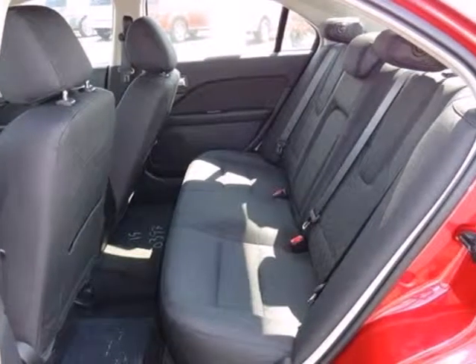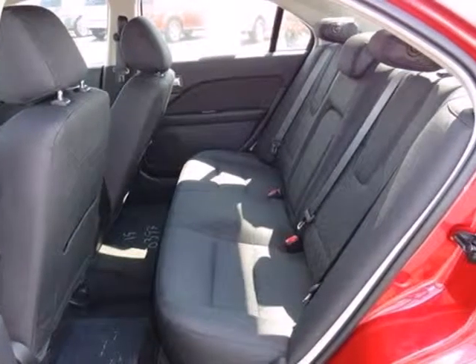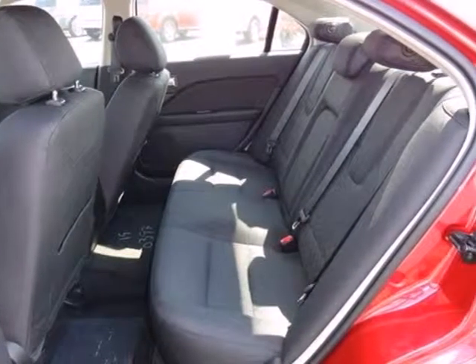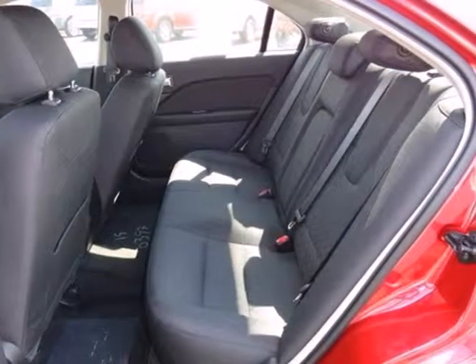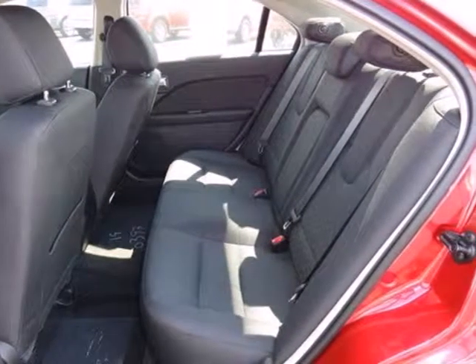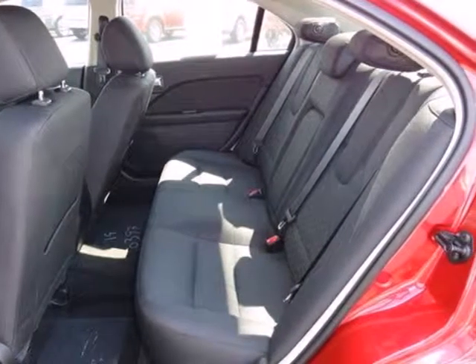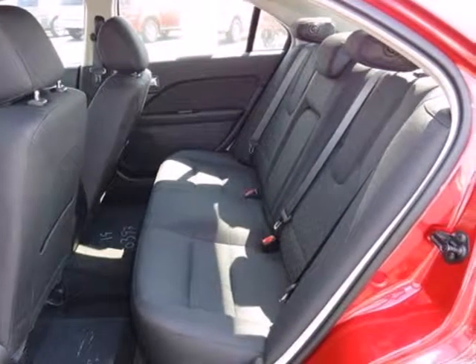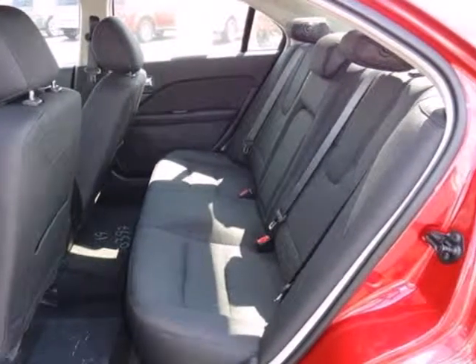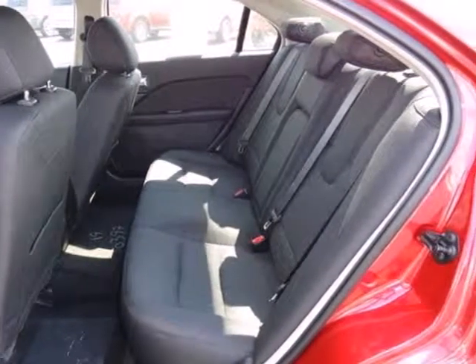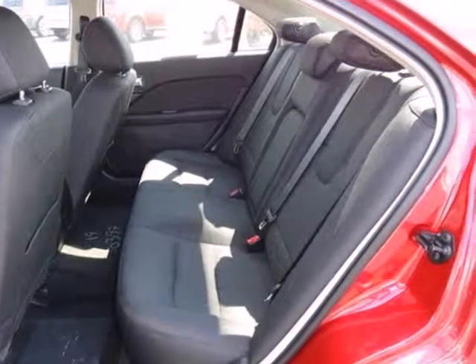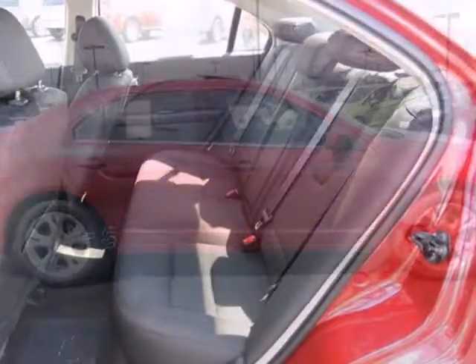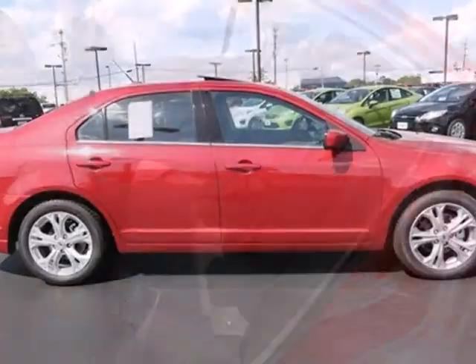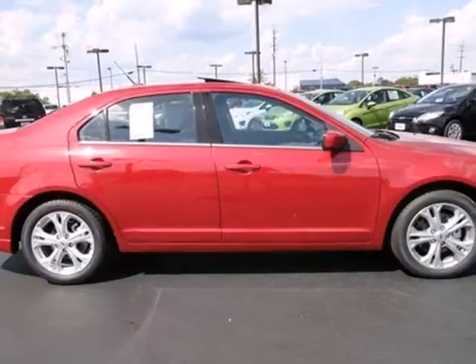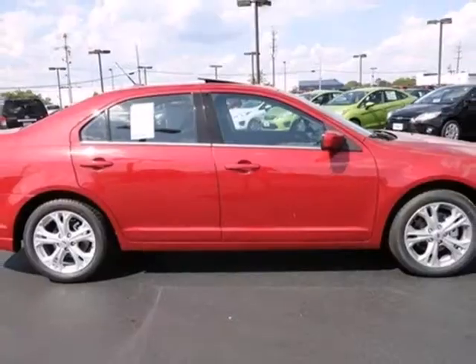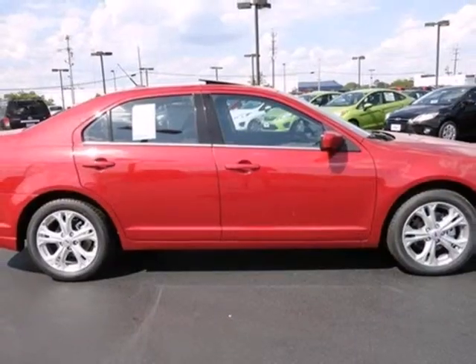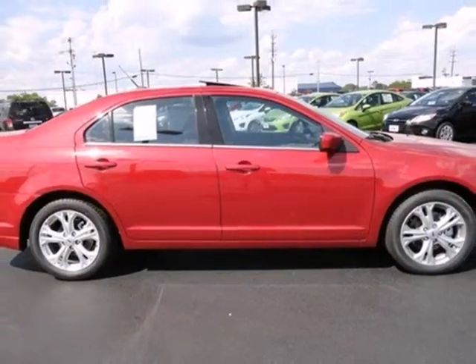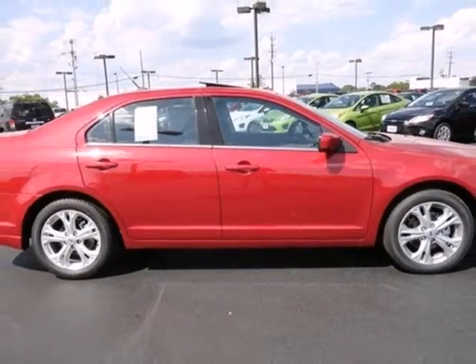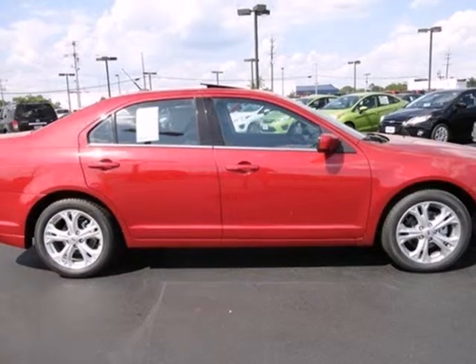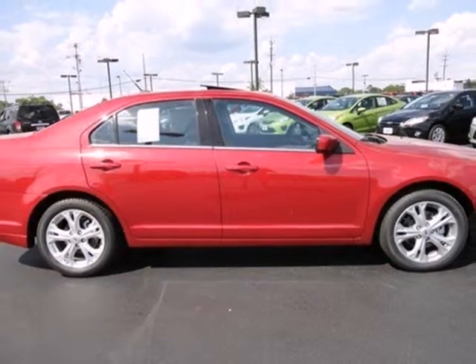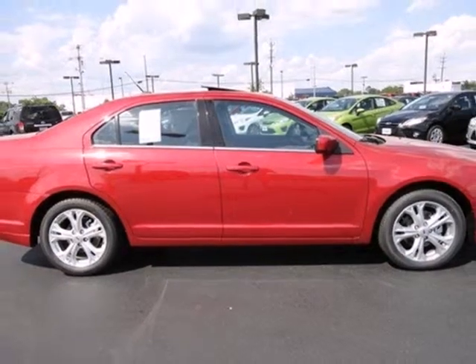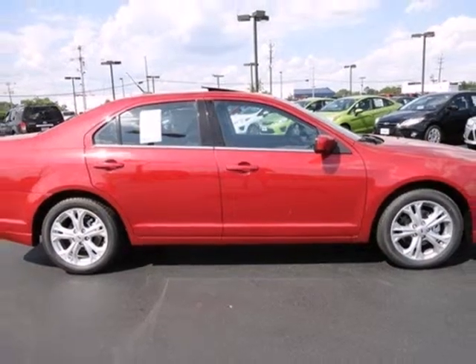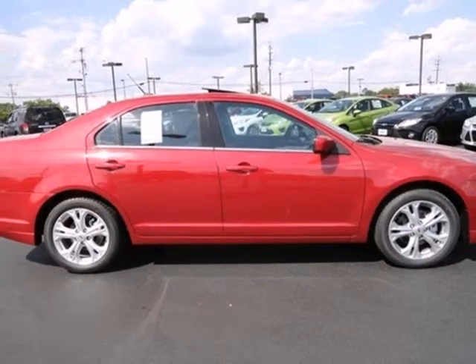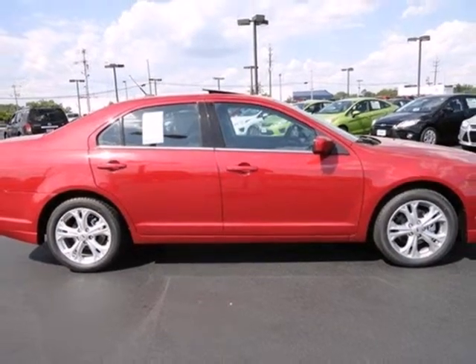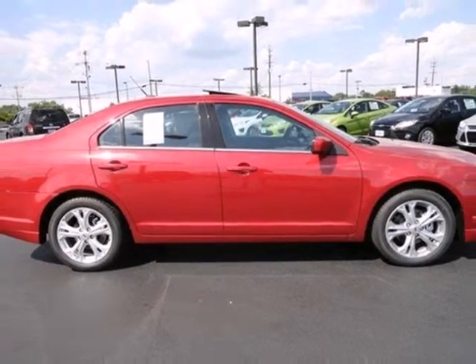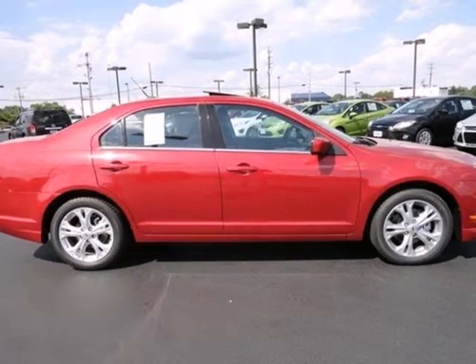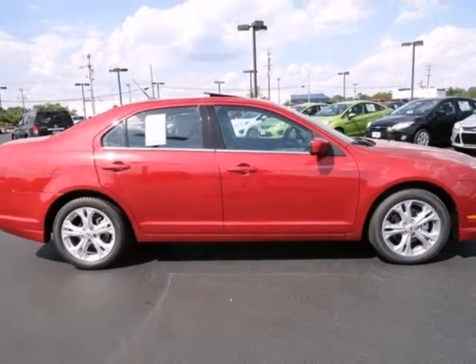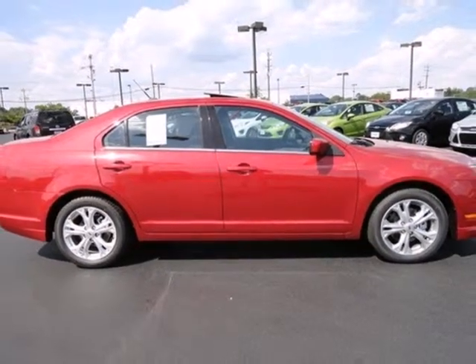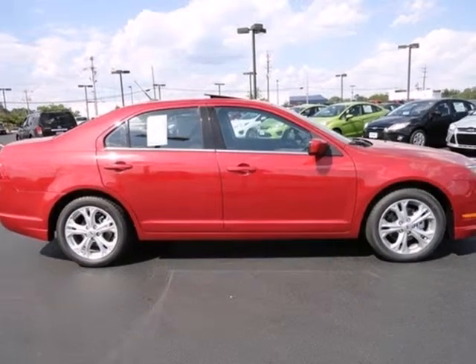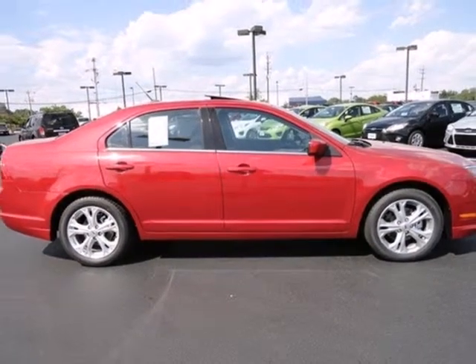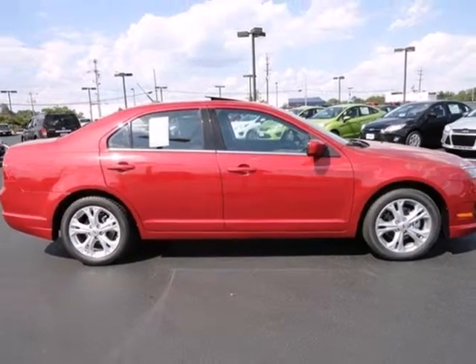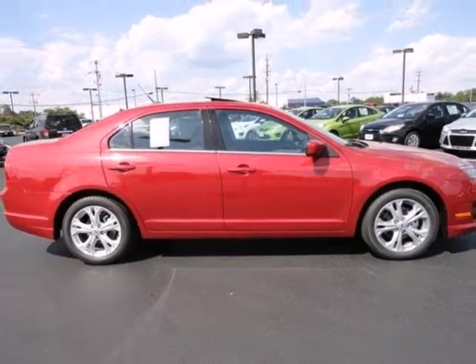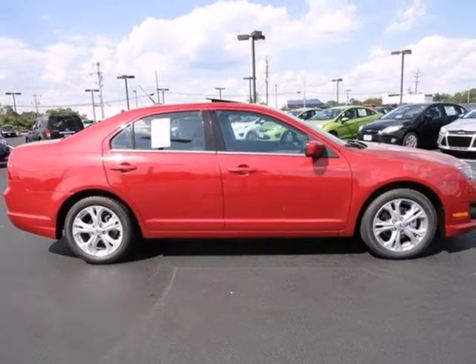Start driving the way you deserve, in style and comfort. See for yourself today.